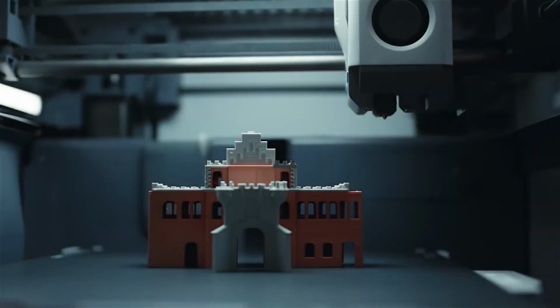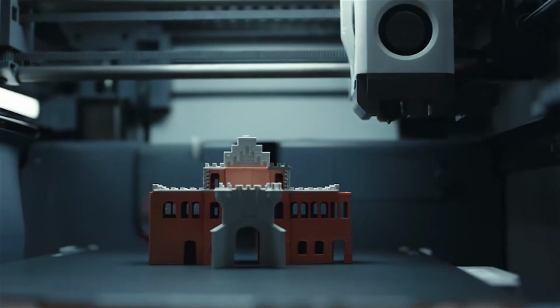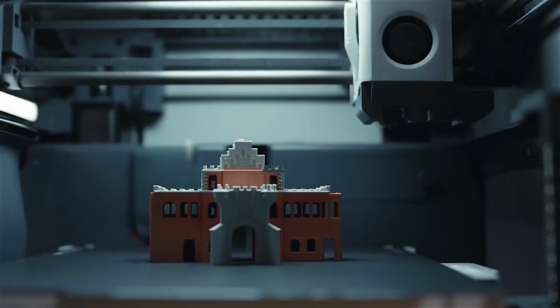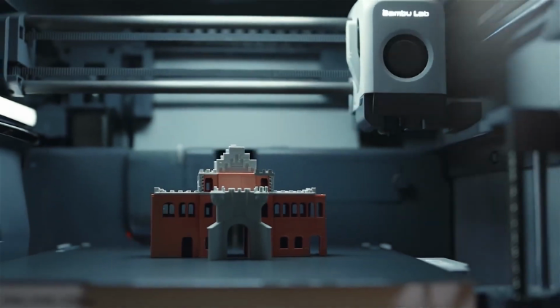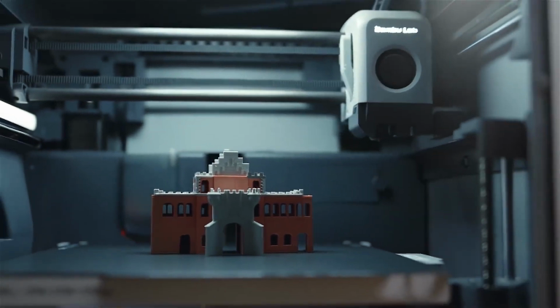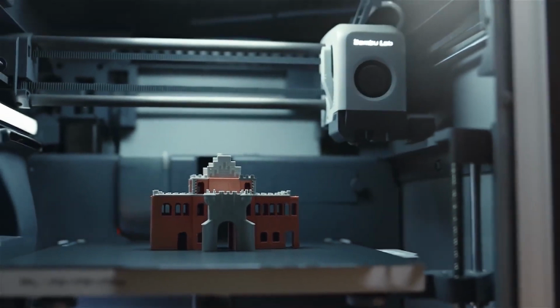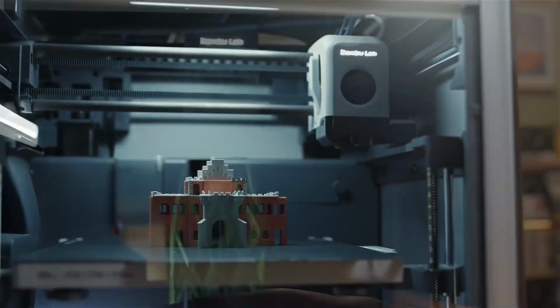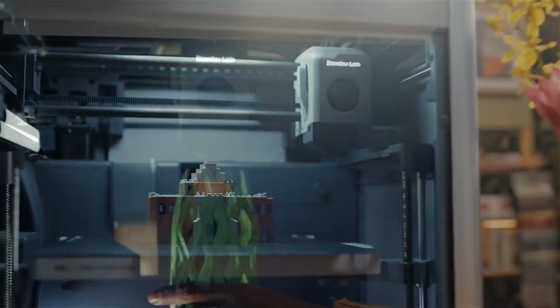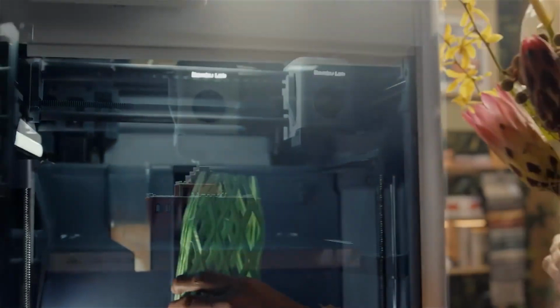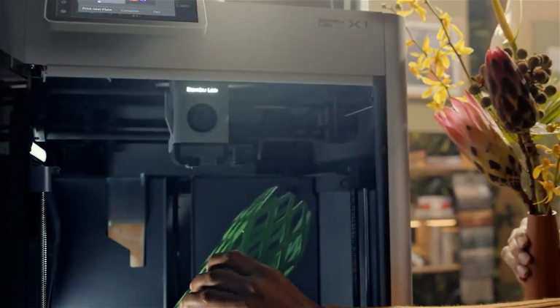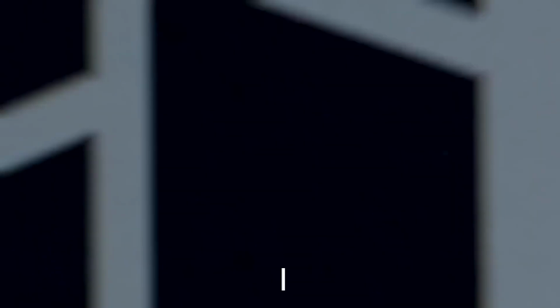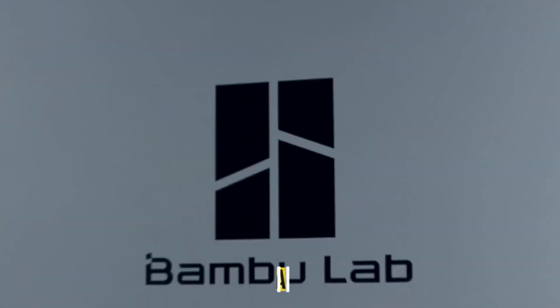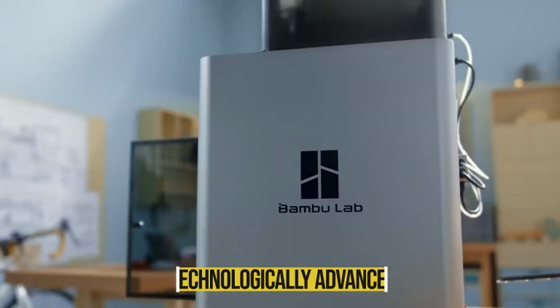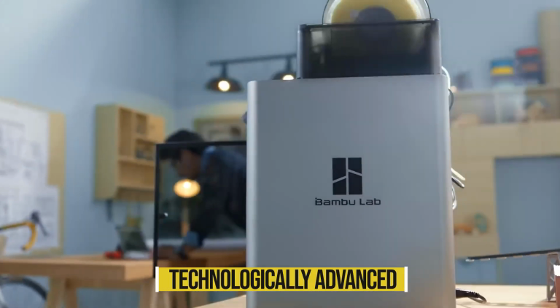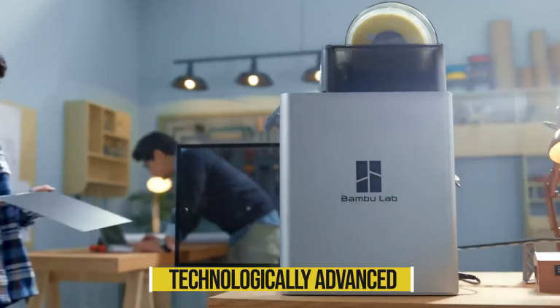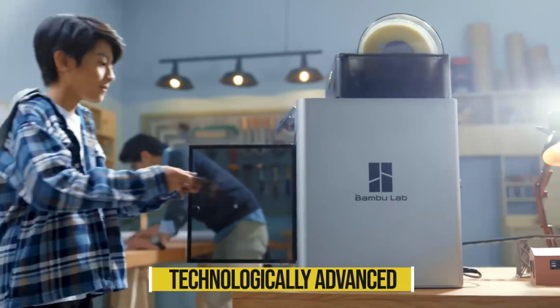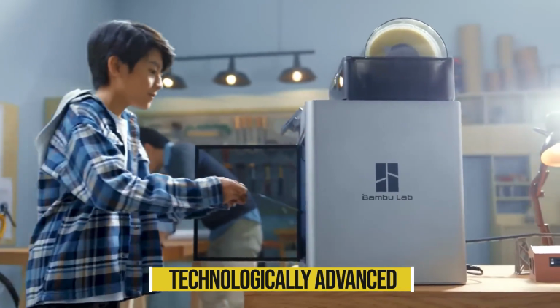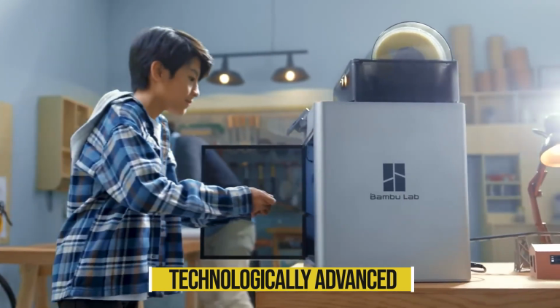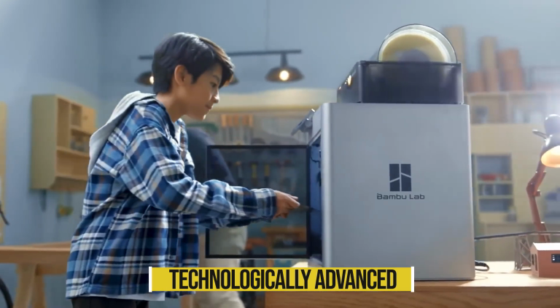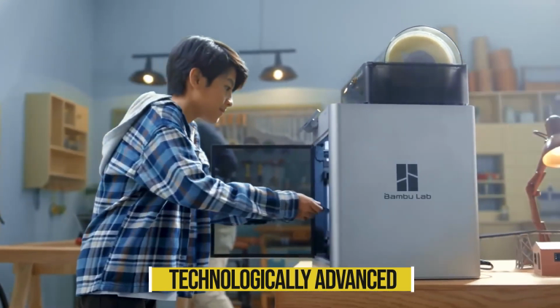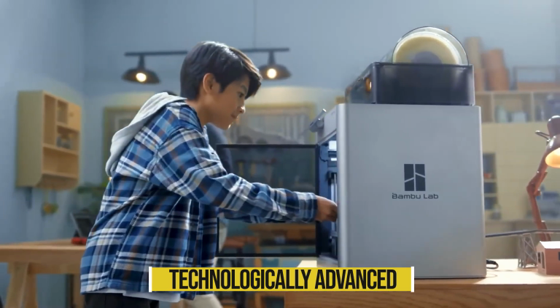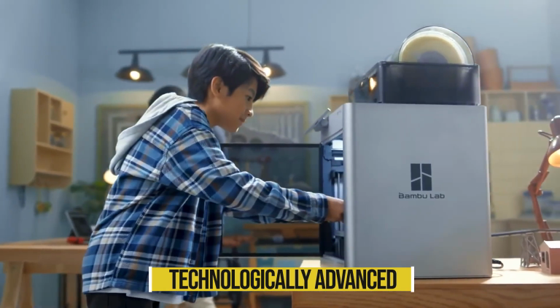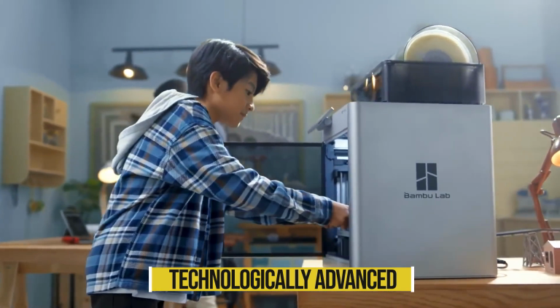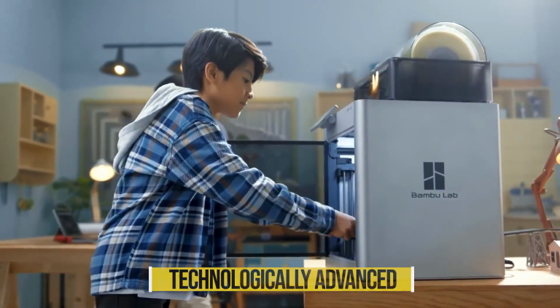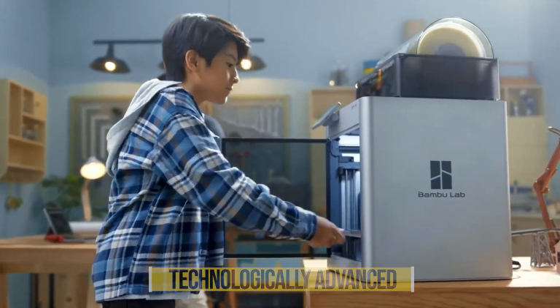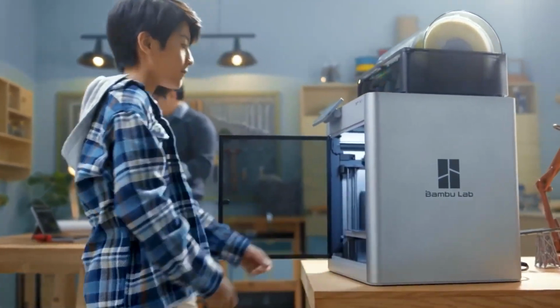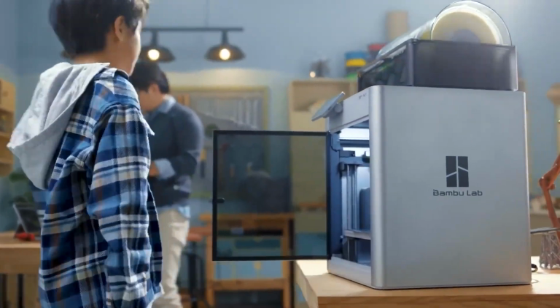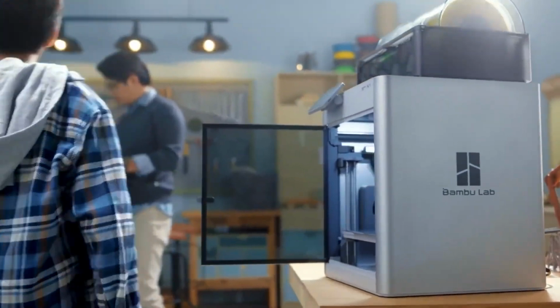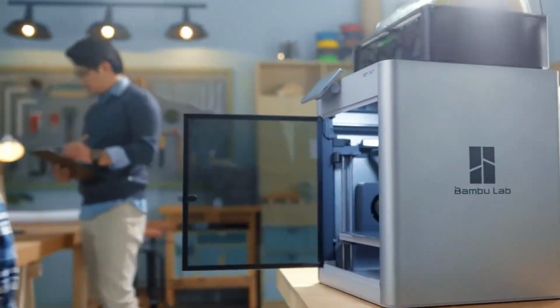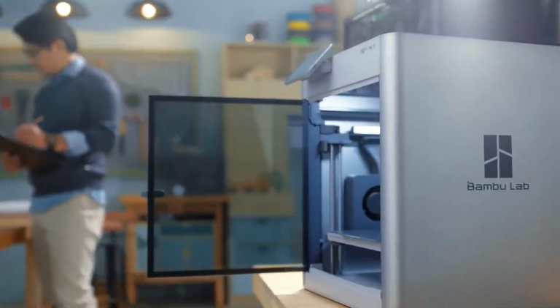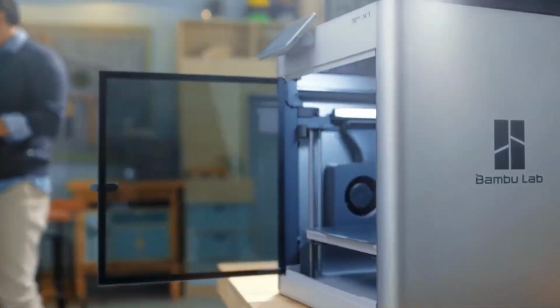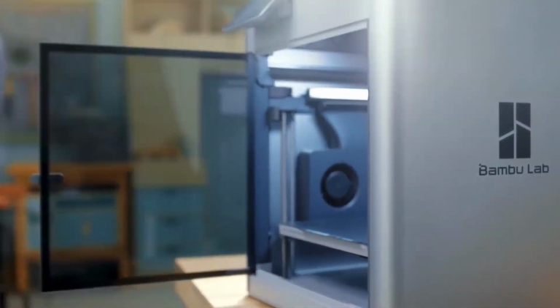Overall, the Bambu Lab X1 Carbon is a technologically advanced and well-built 3D printer that is at the top of its field.